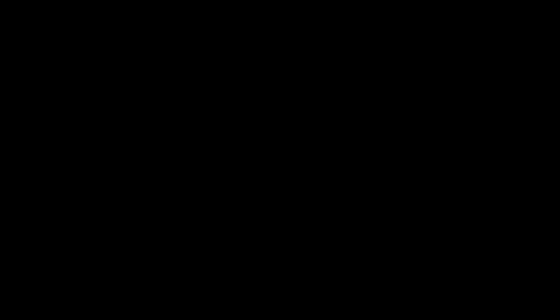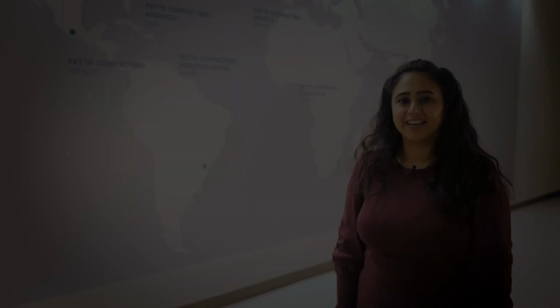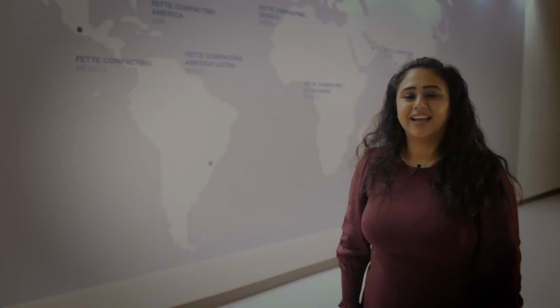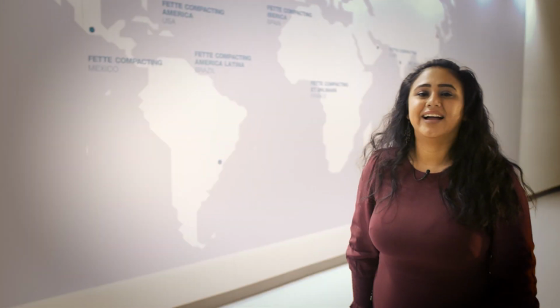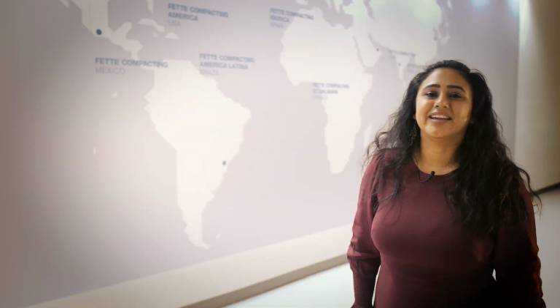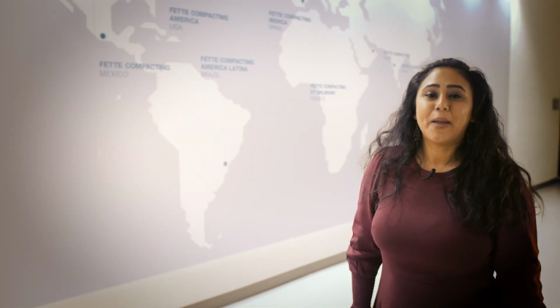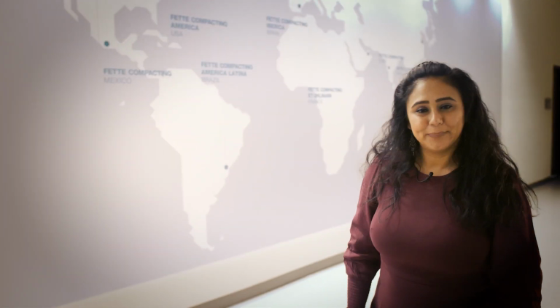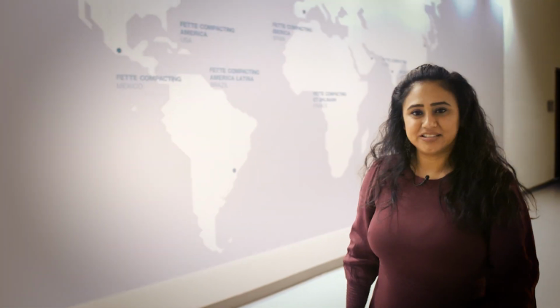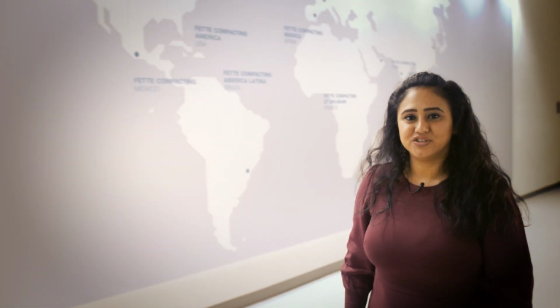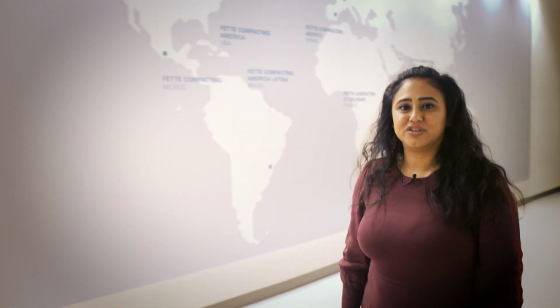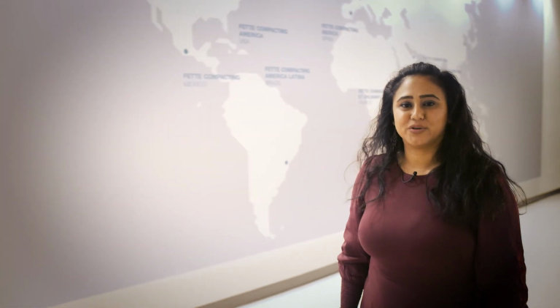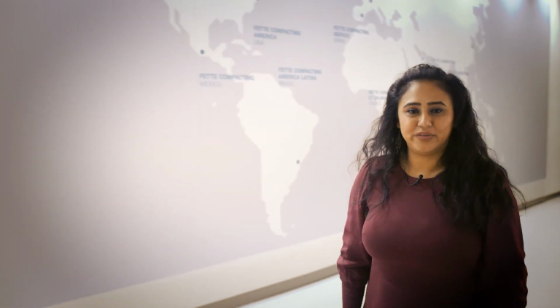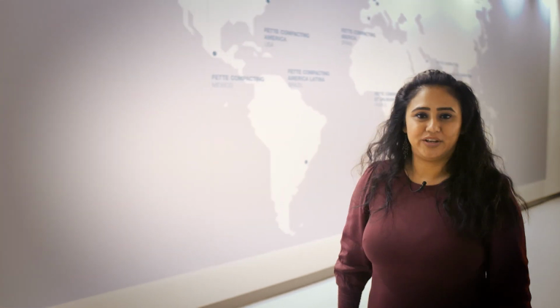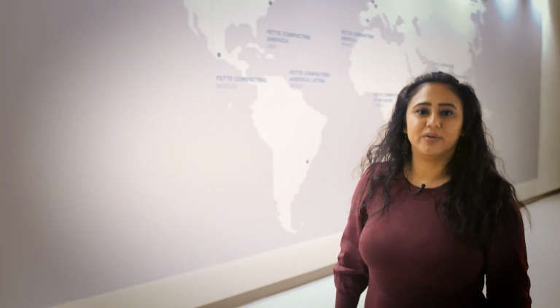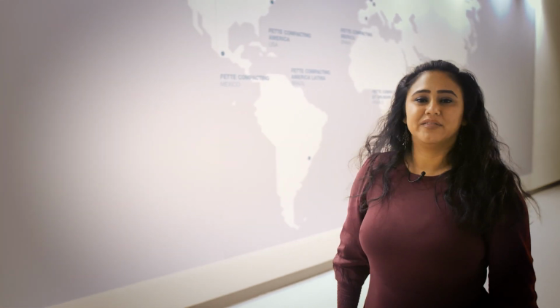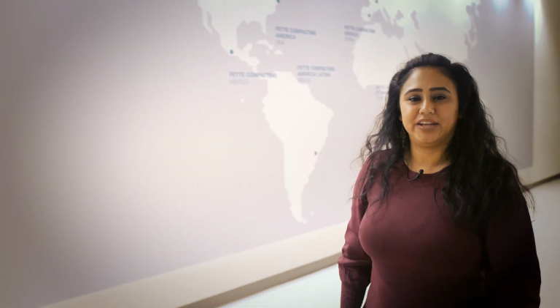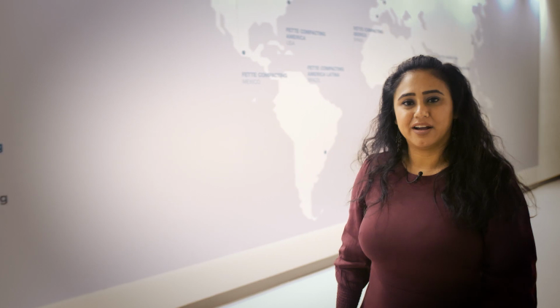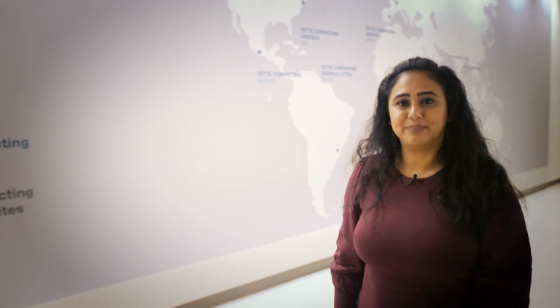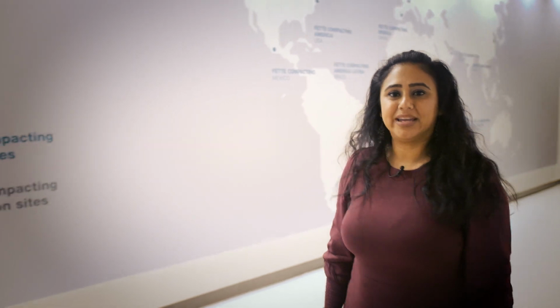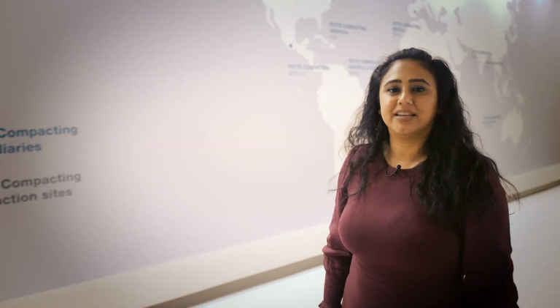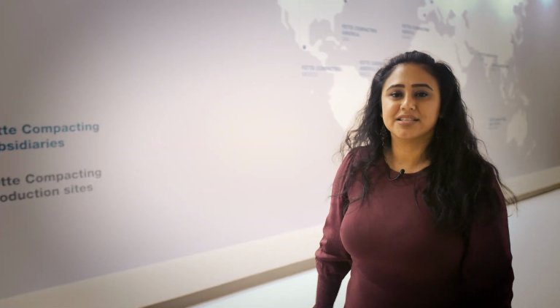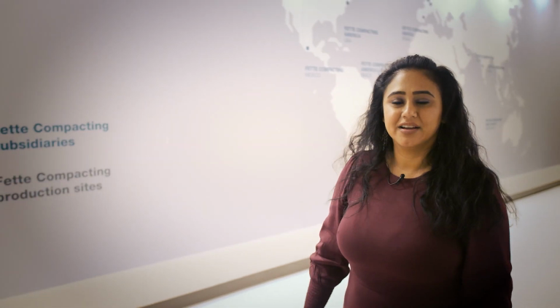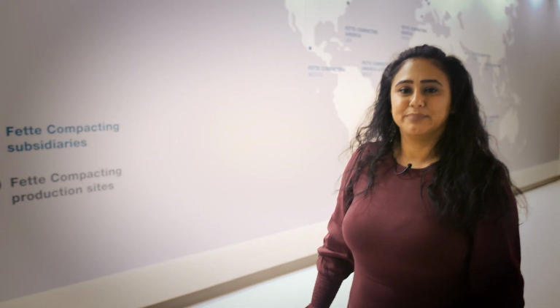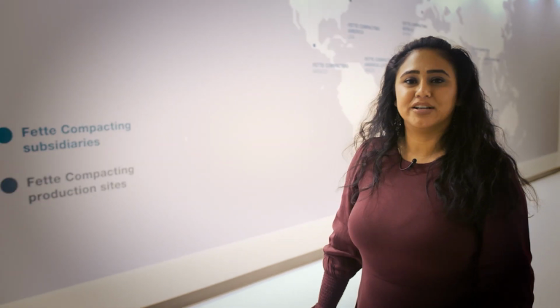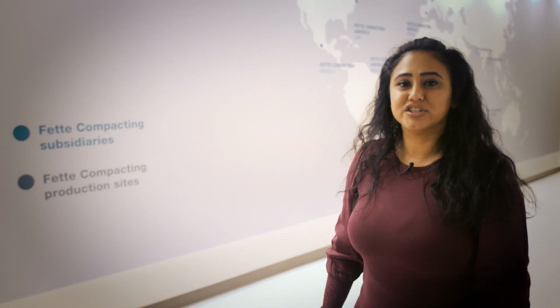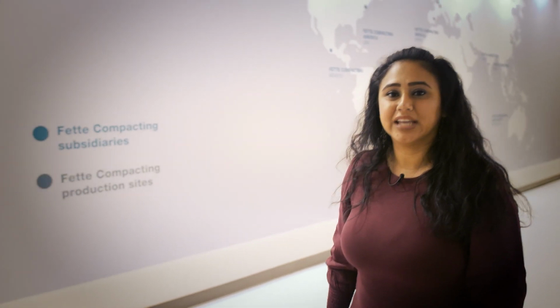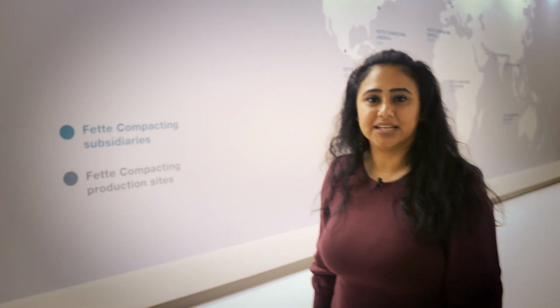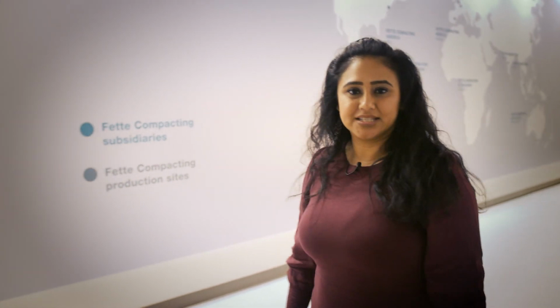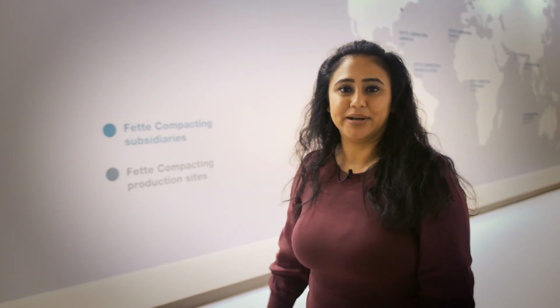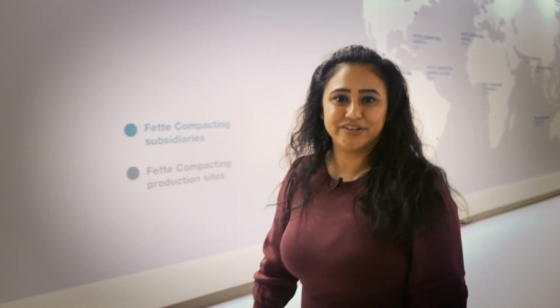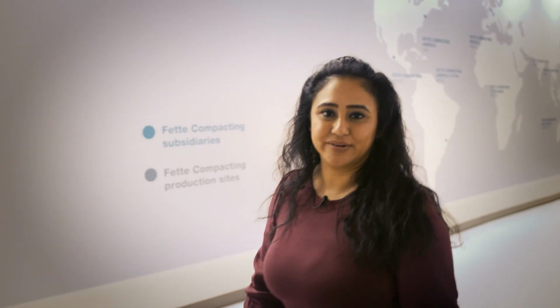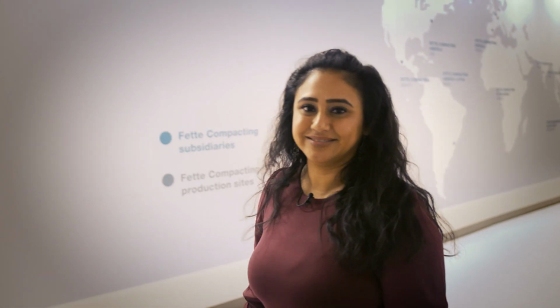Hi, please enjoy this short video on Fetty Compacting's Punch Tightness Monitoring.